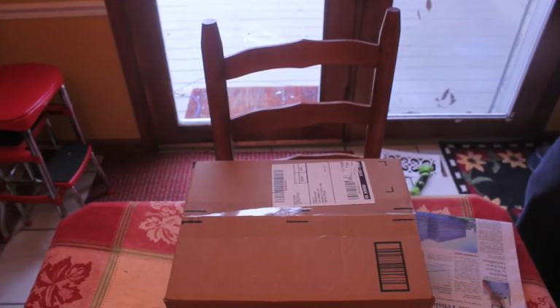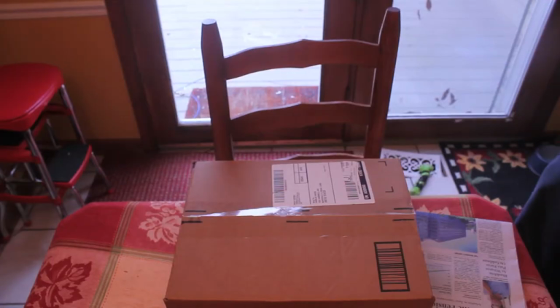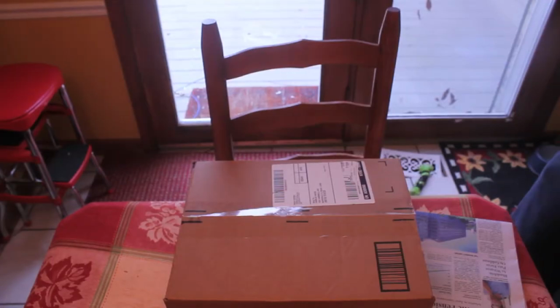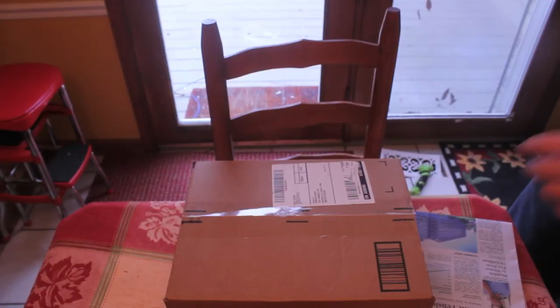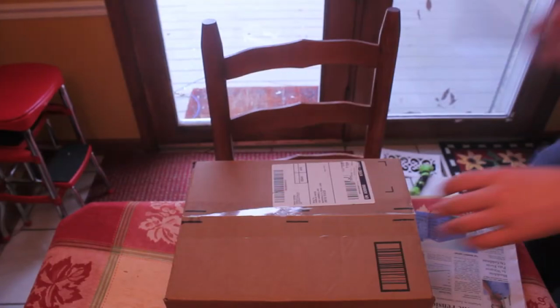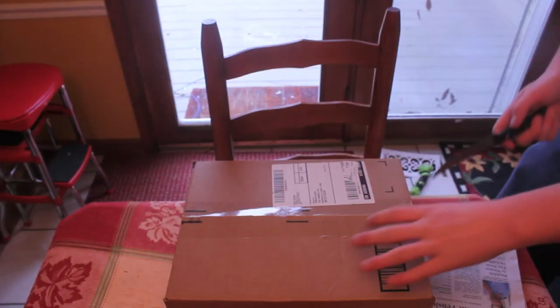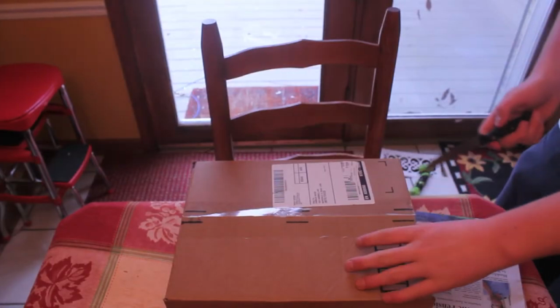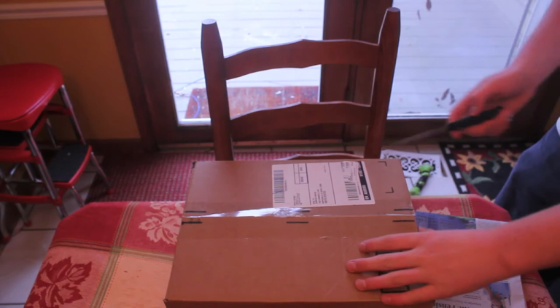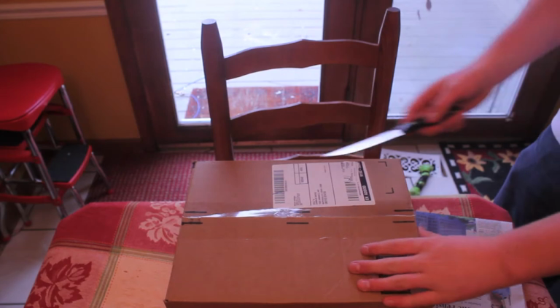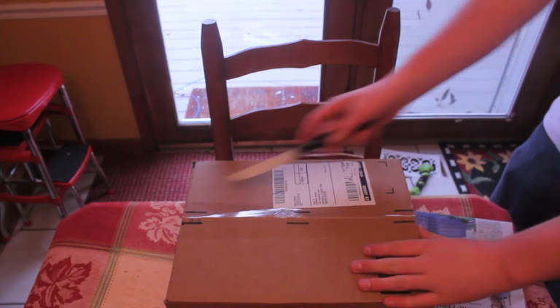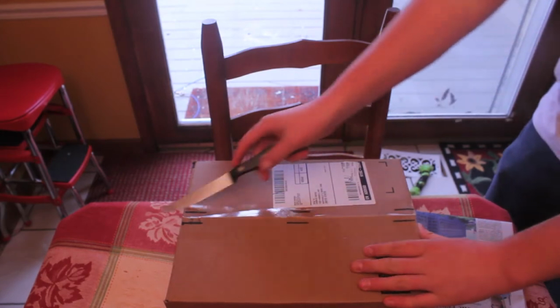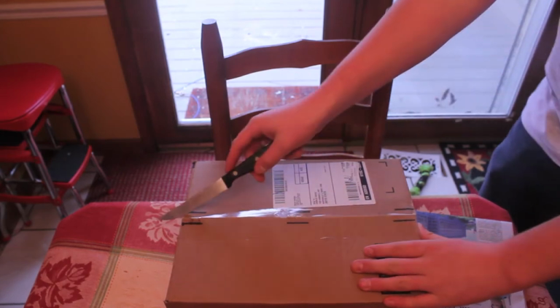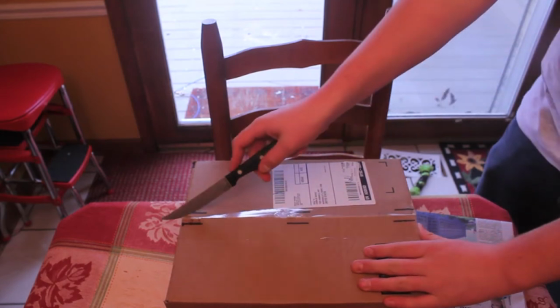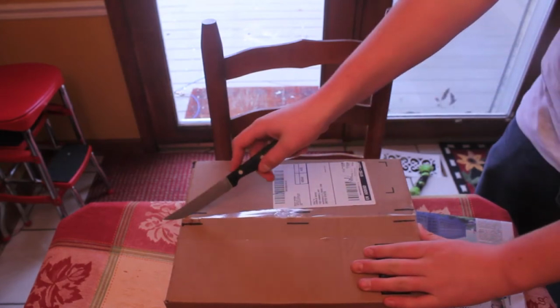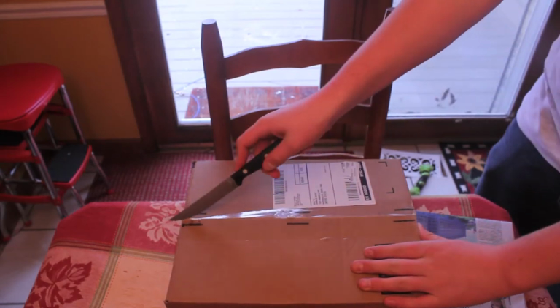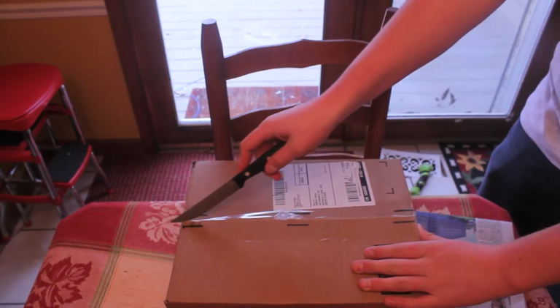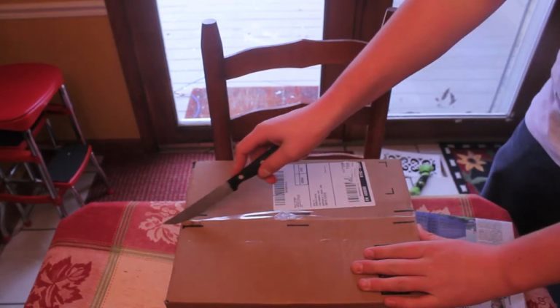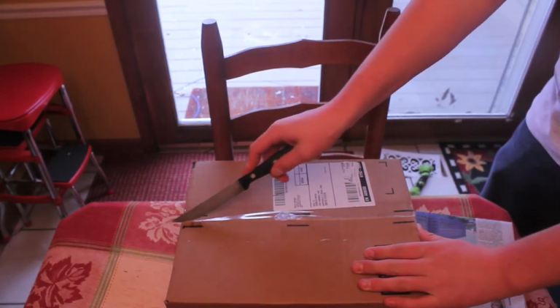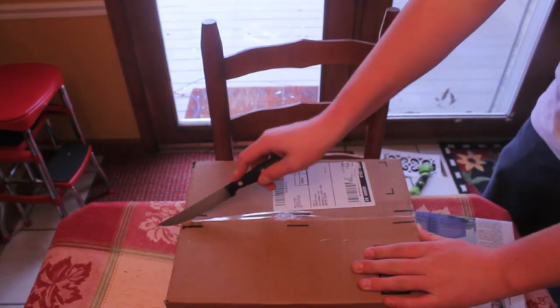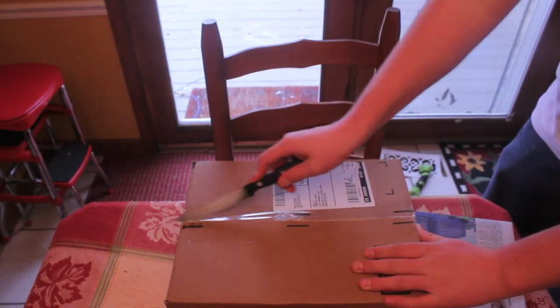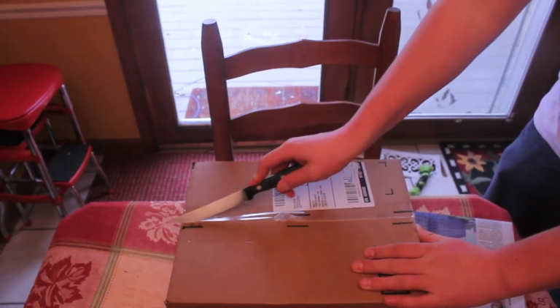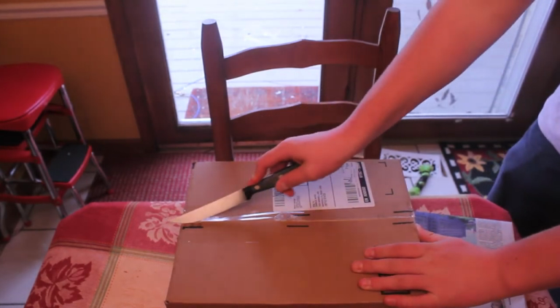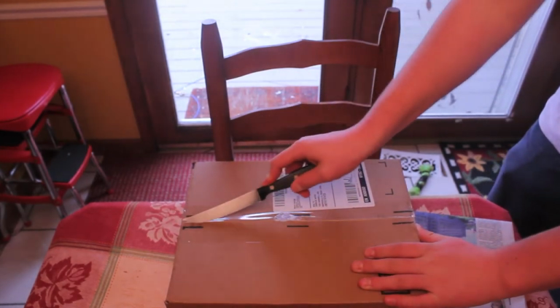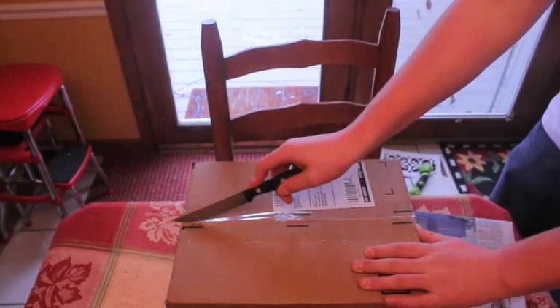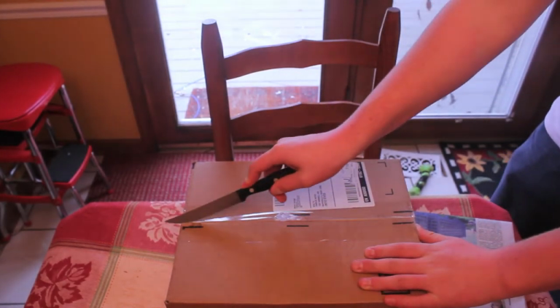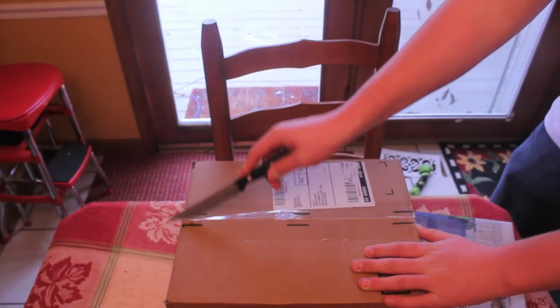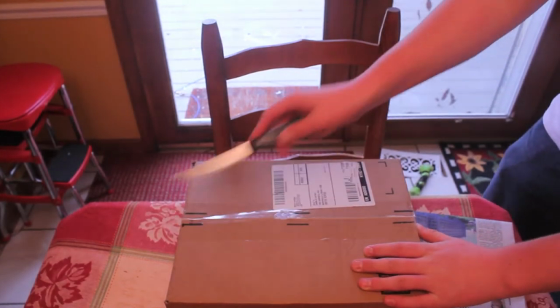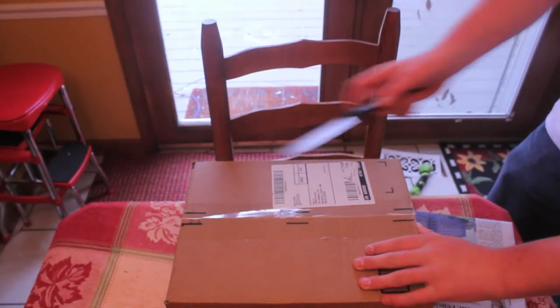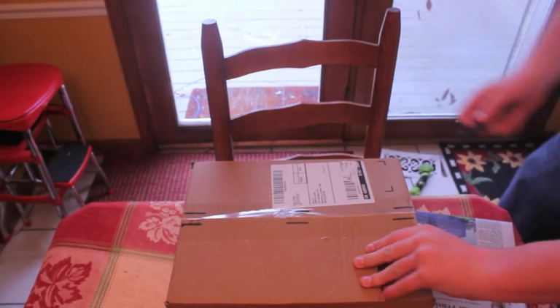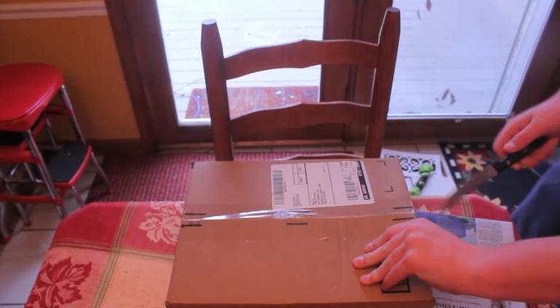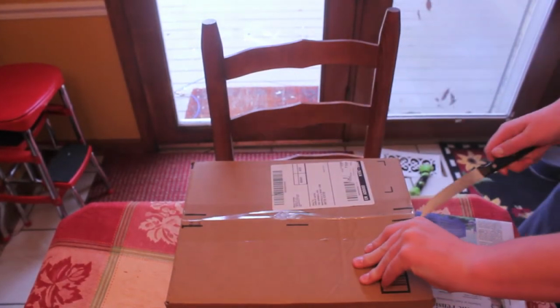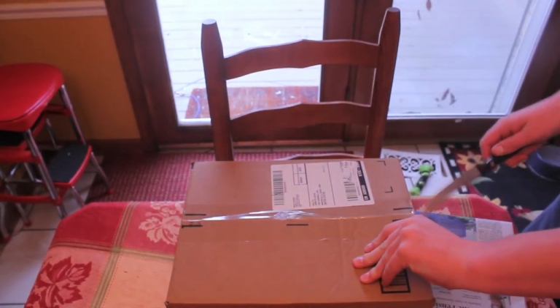Hi, this is Nick with the Geeky Reviews, and today we're unboxing the Rode mic and the dead cat wind cover.